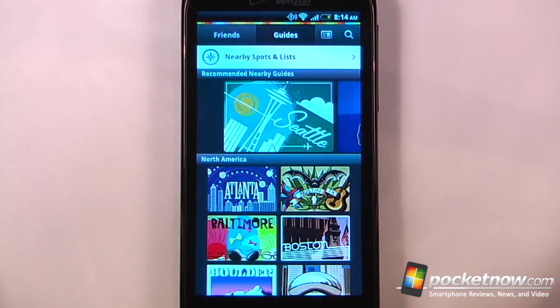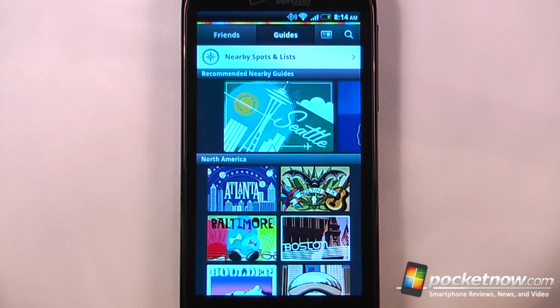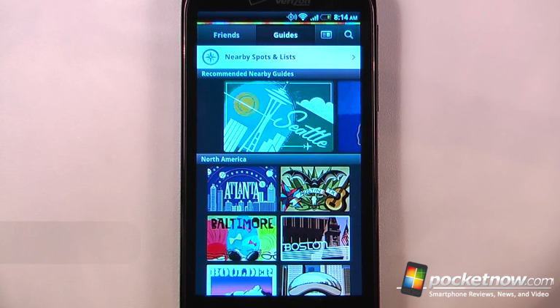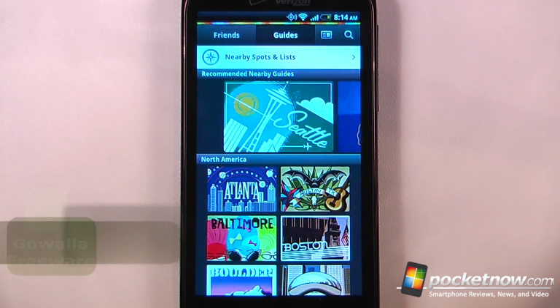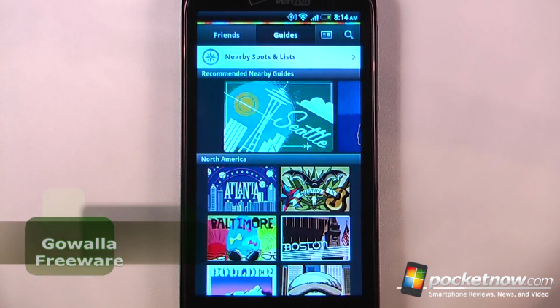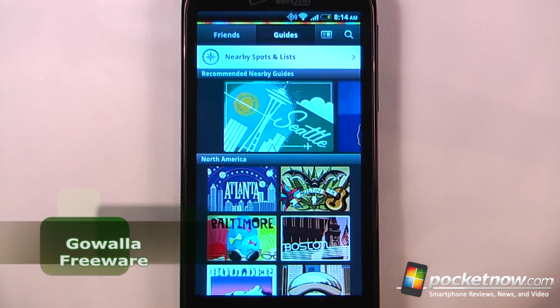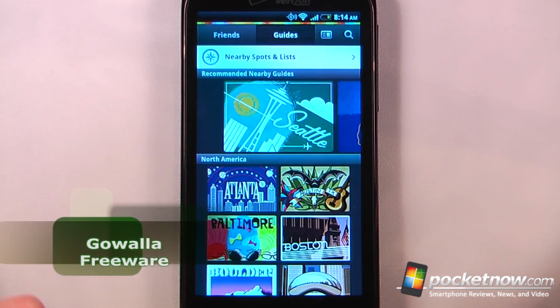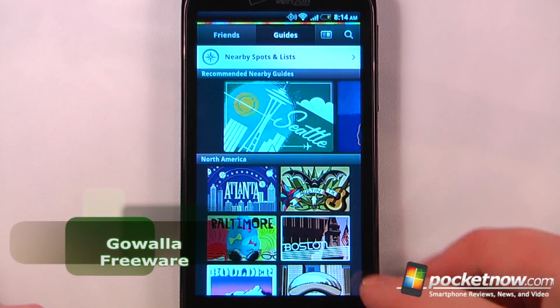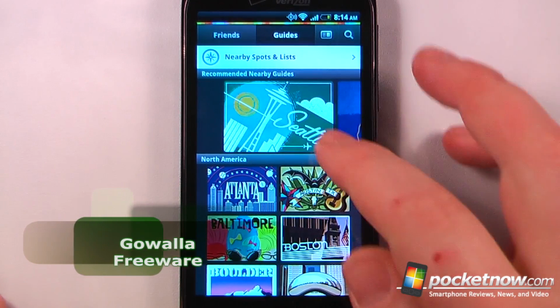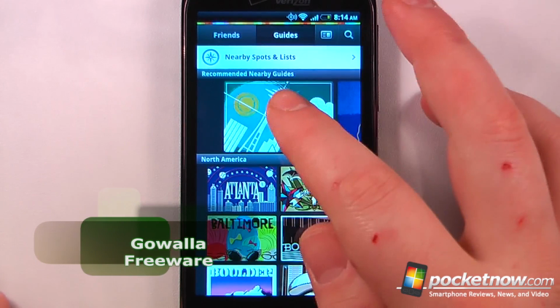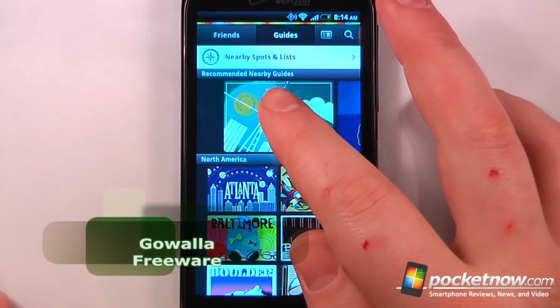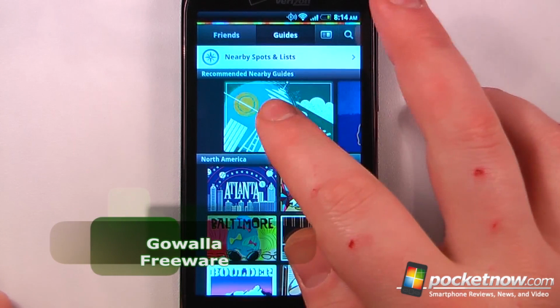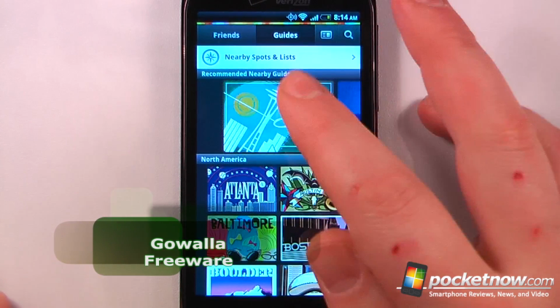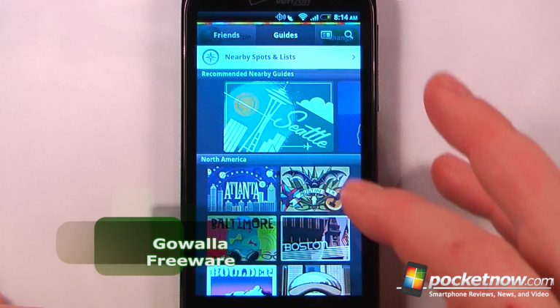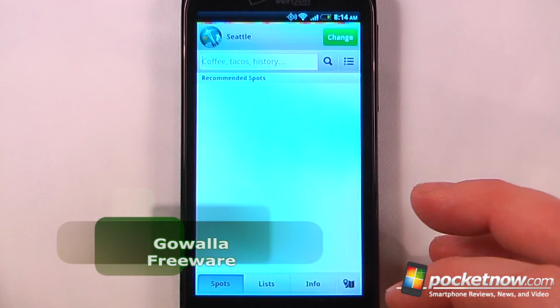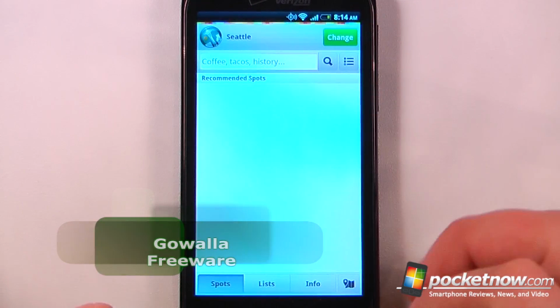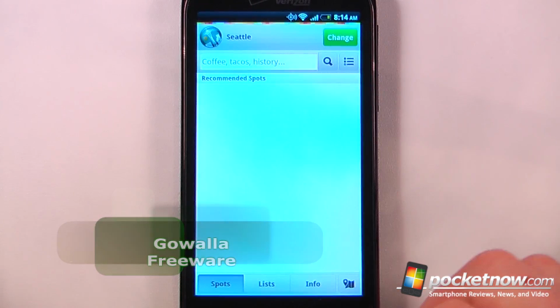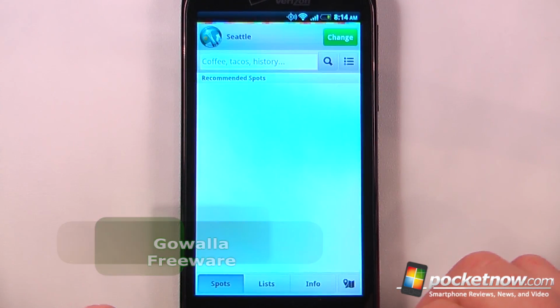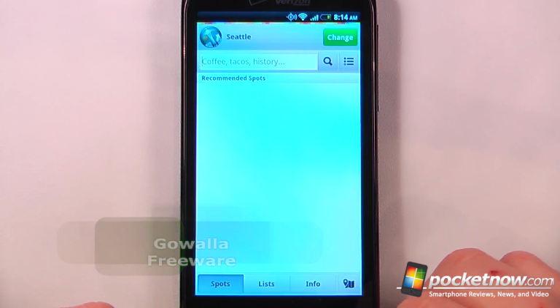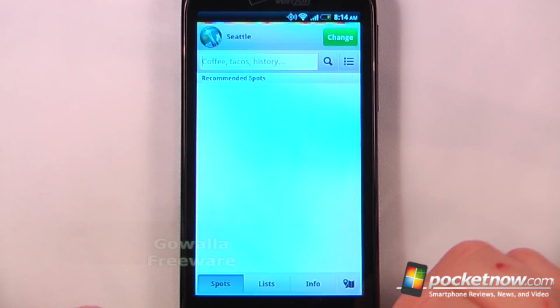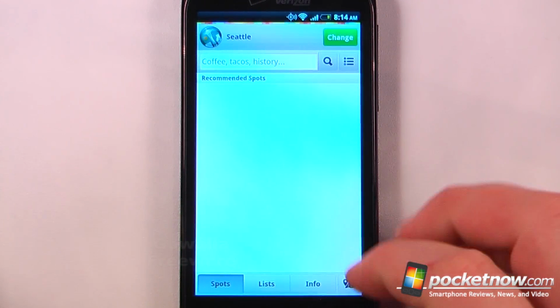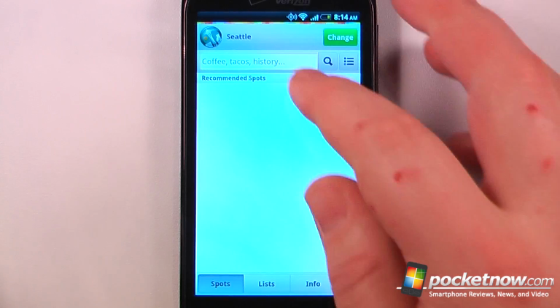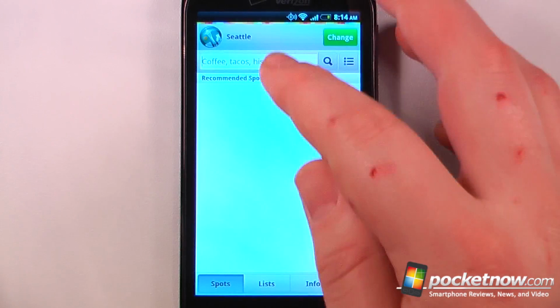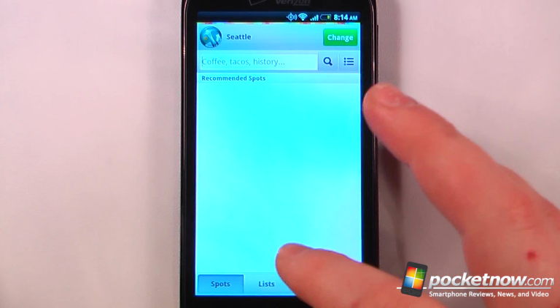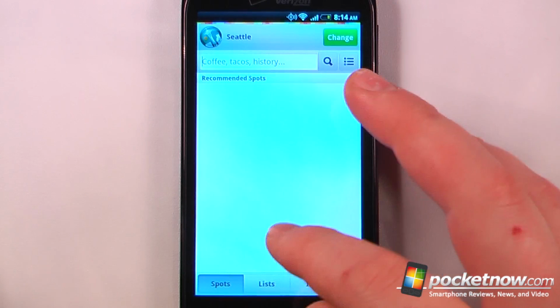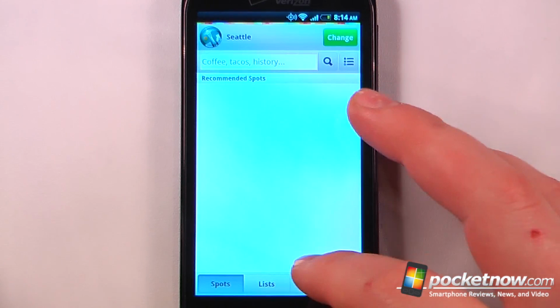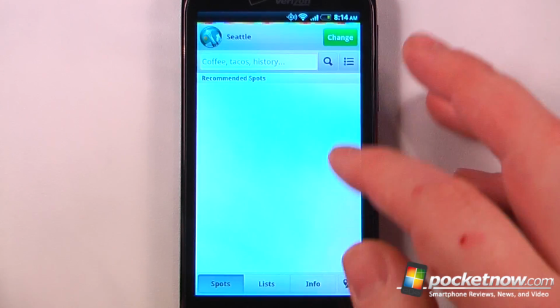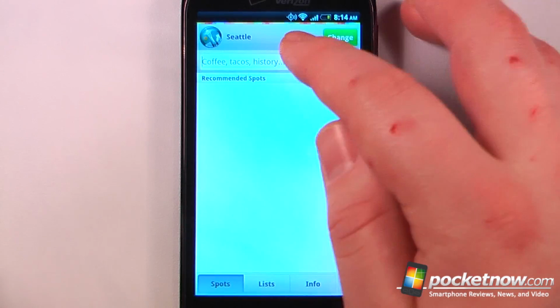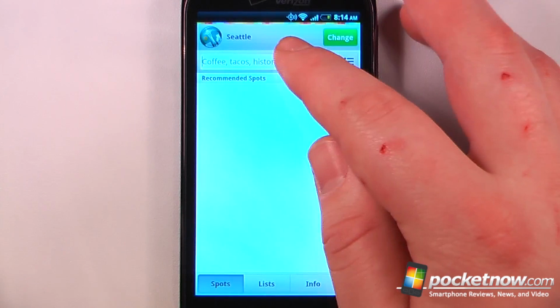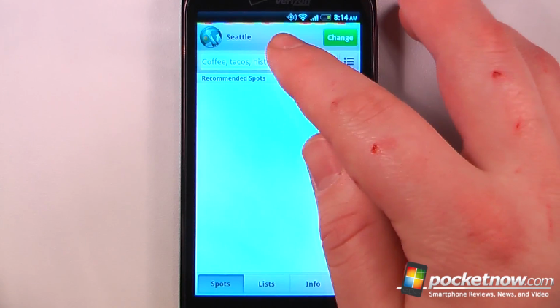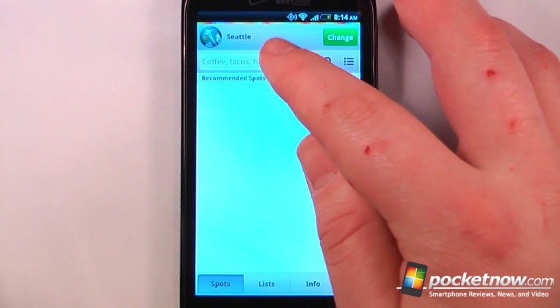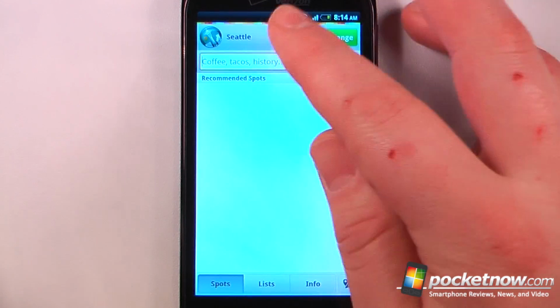GoWallet is a free application available on the Android Market that will let you share your excursions through various cities with your friends over Facebook.